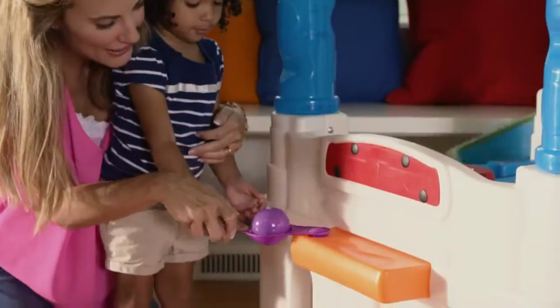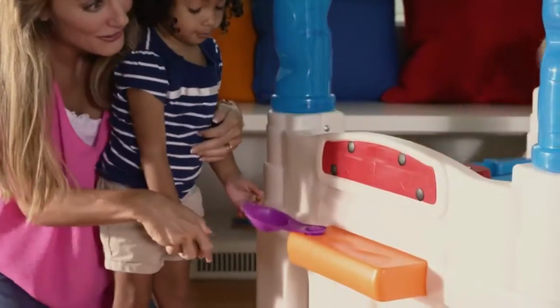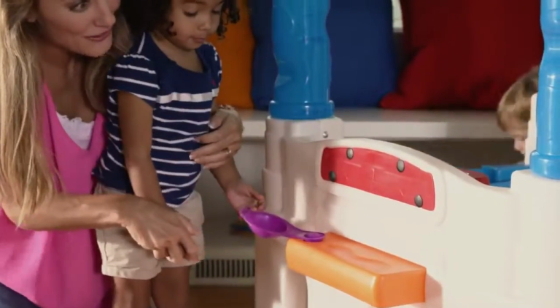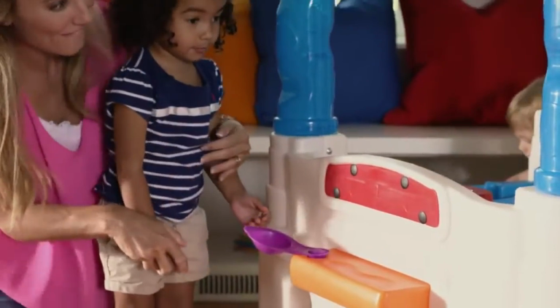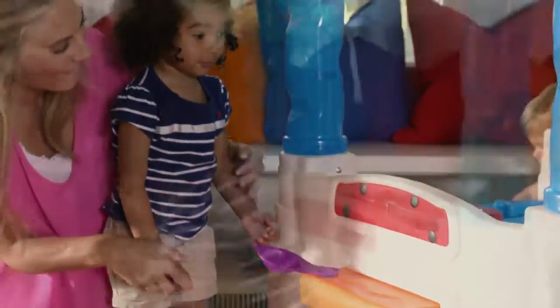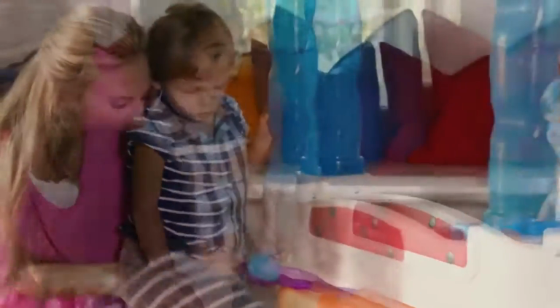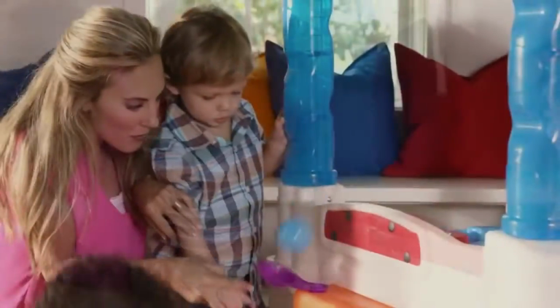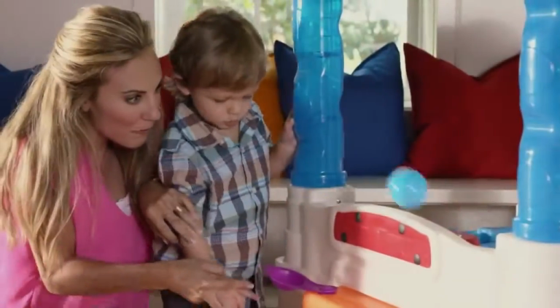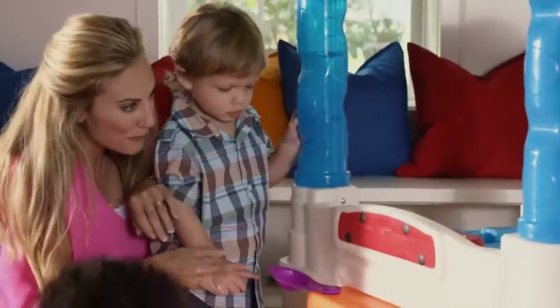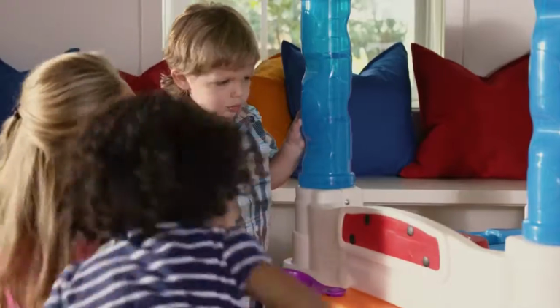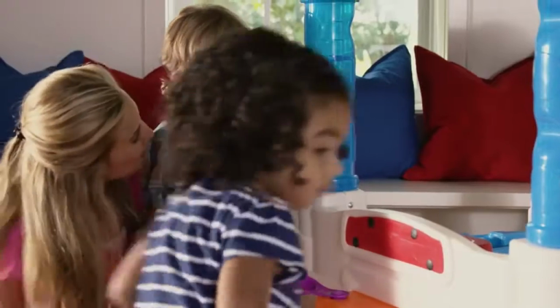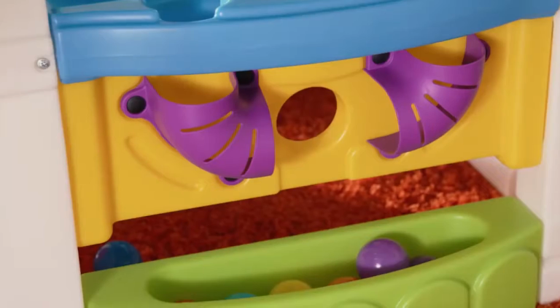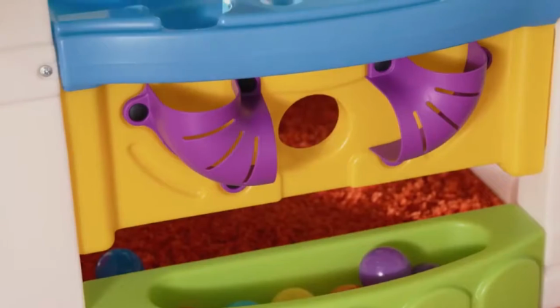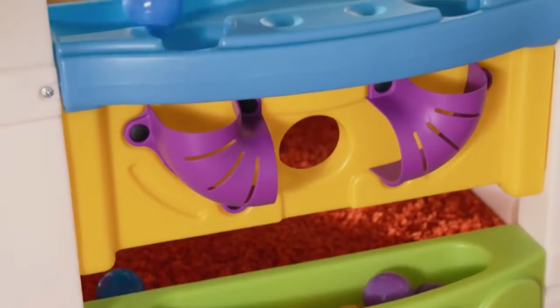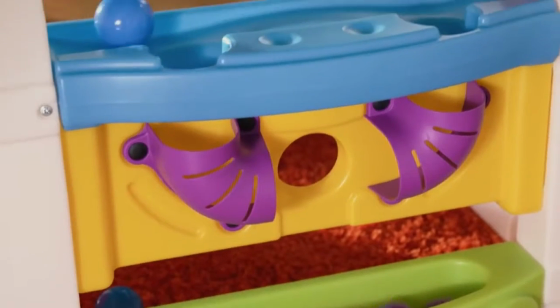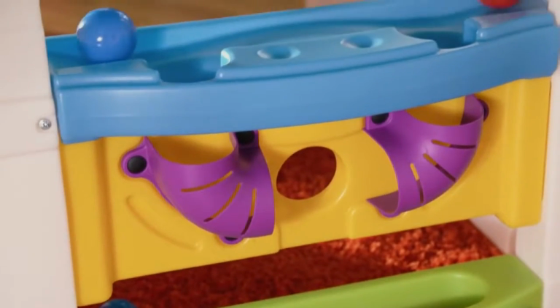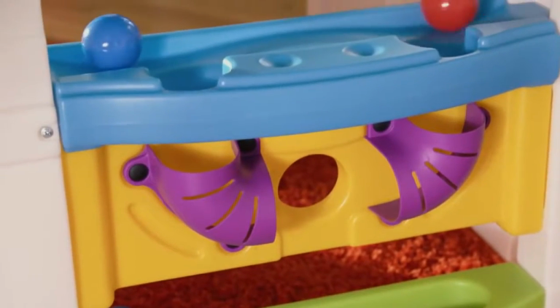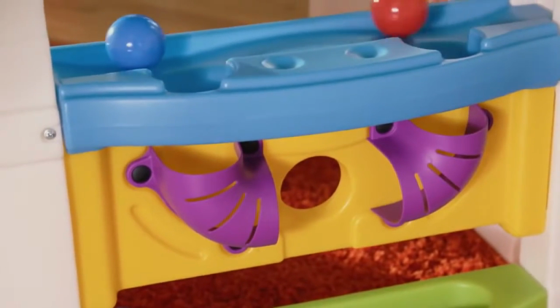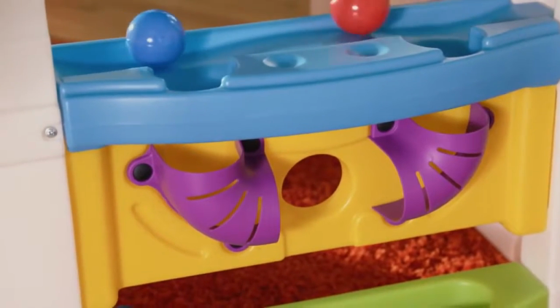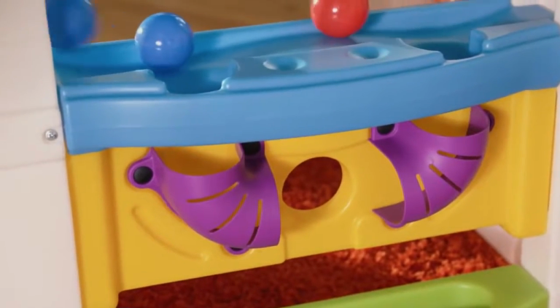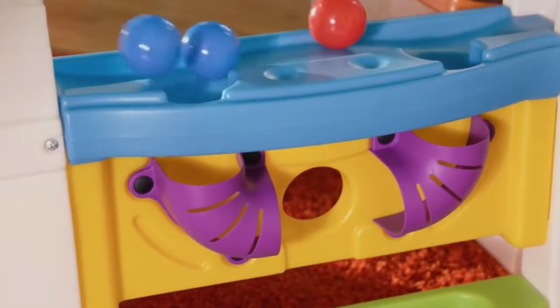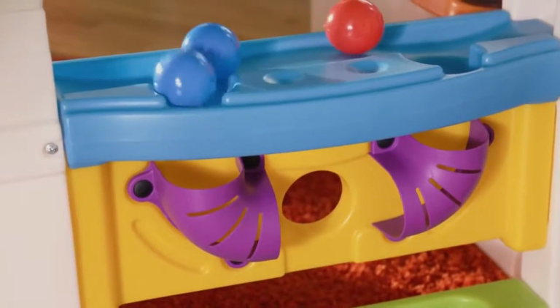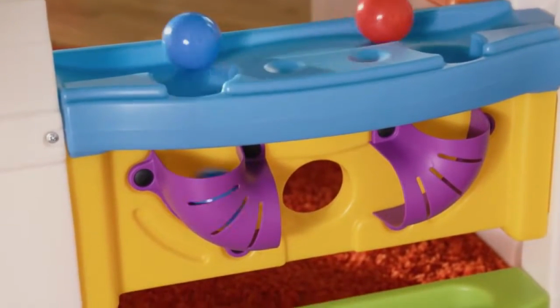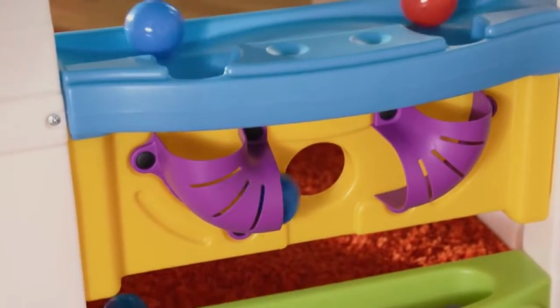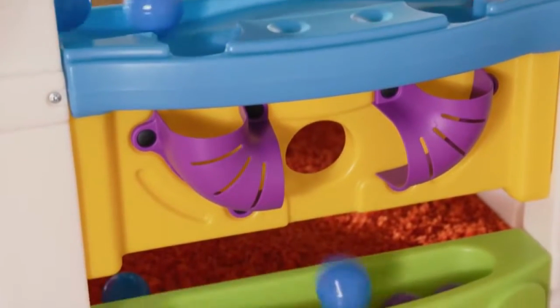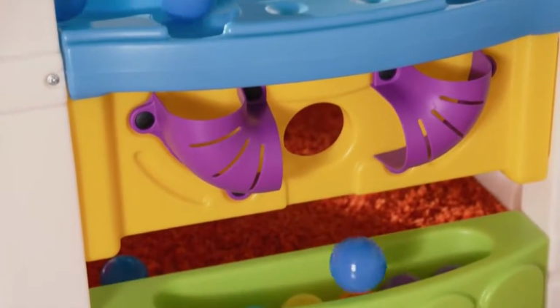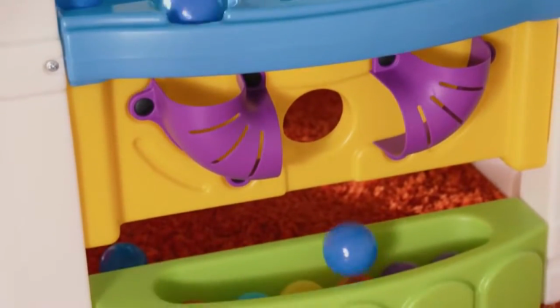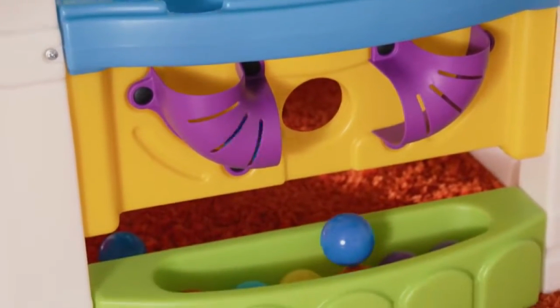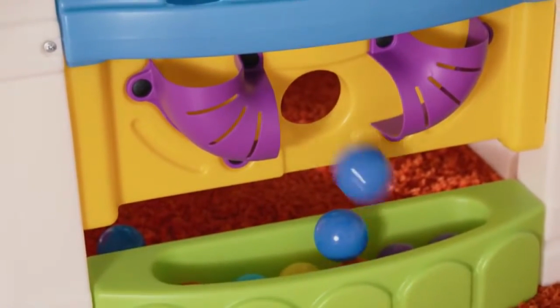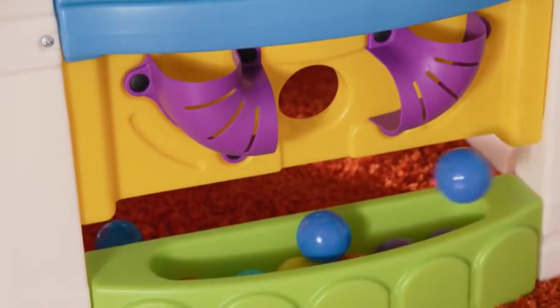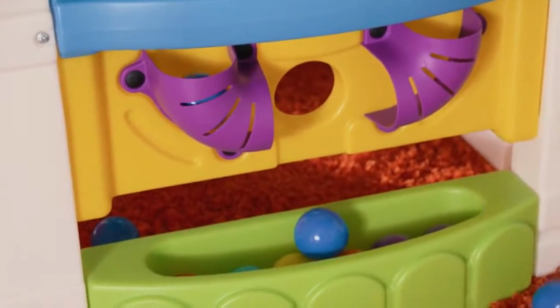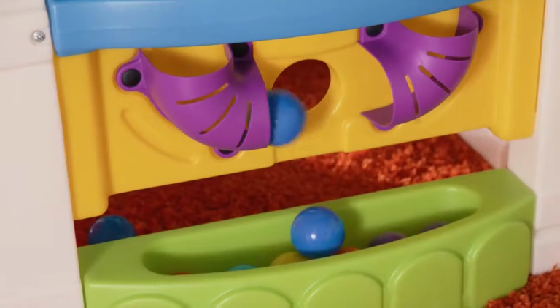Fling the balls into the house with the flipper and watch them roll across the countertop, twisting and turning through the labyrinth below.